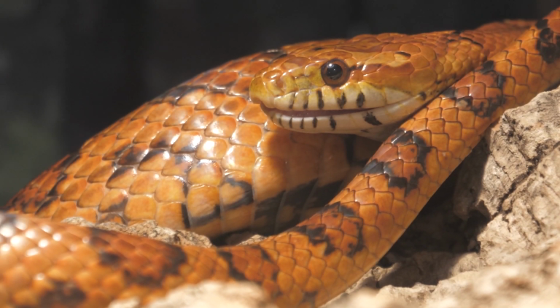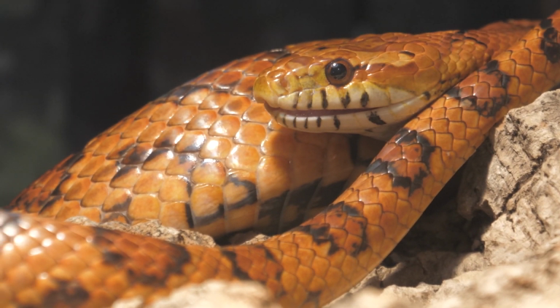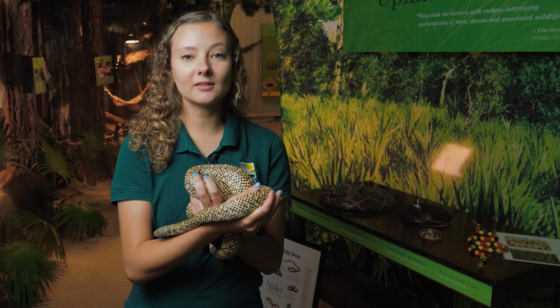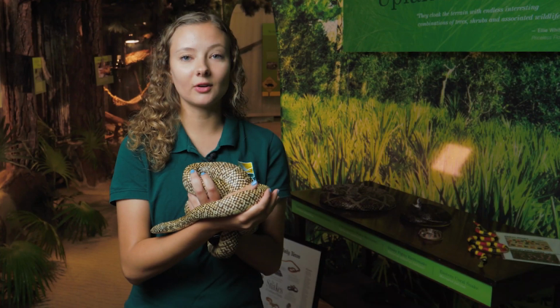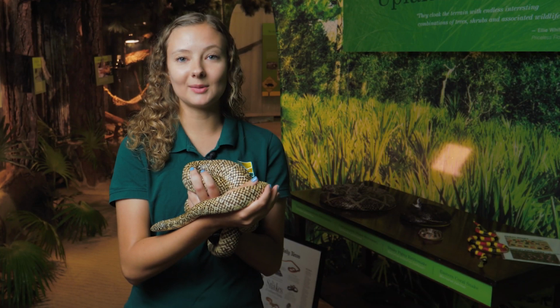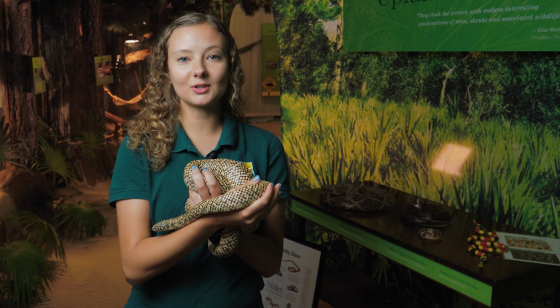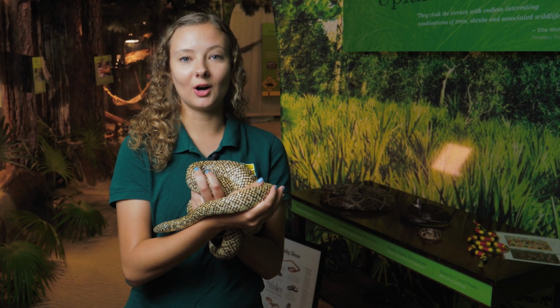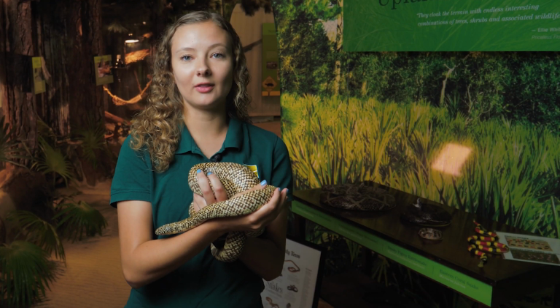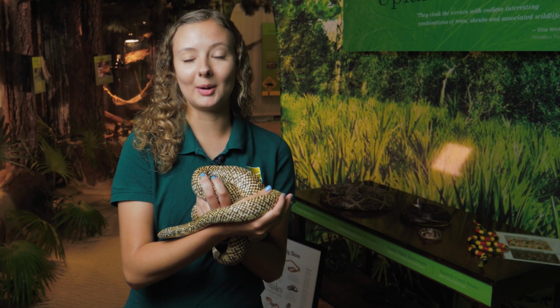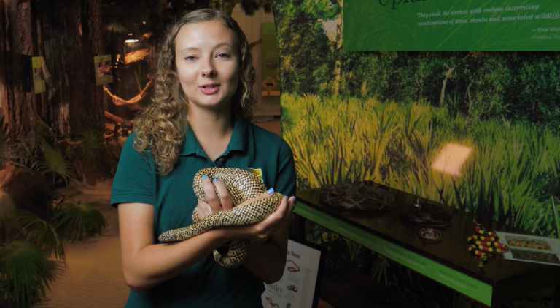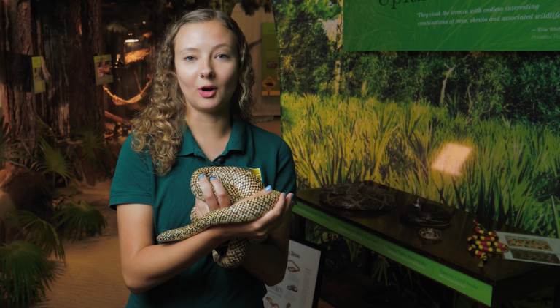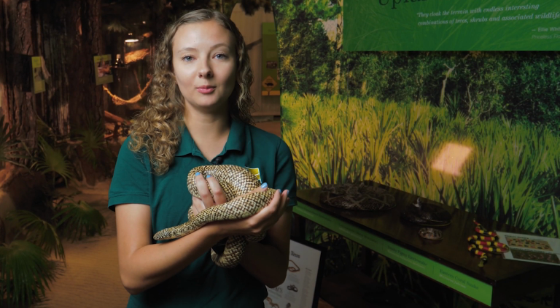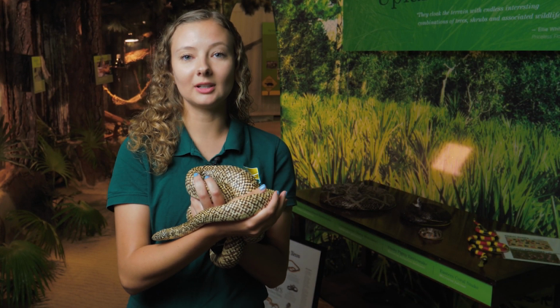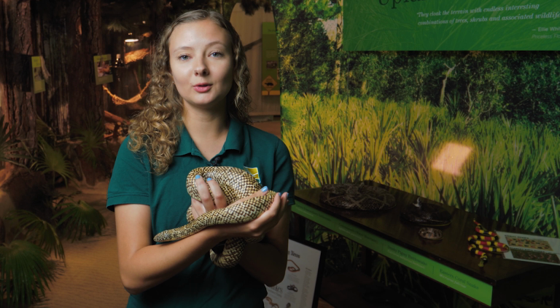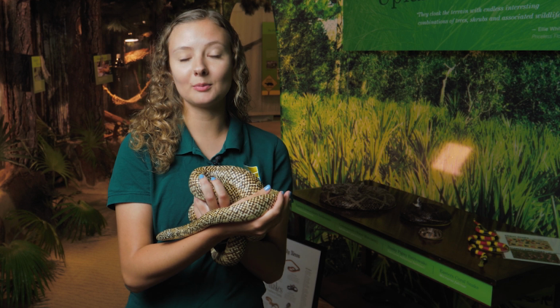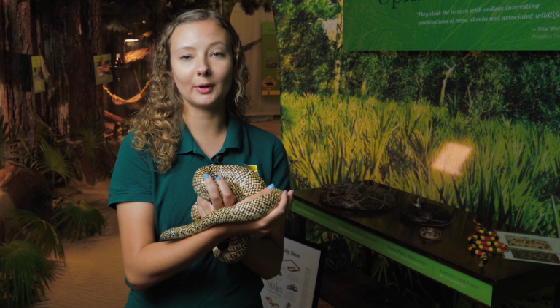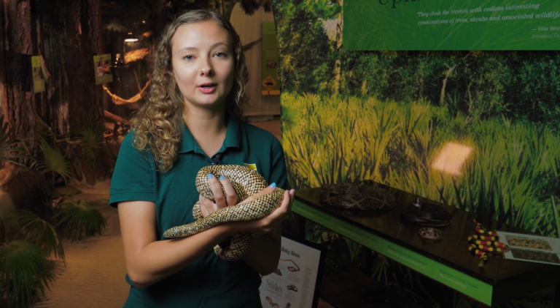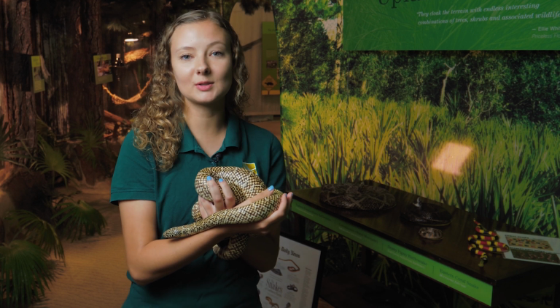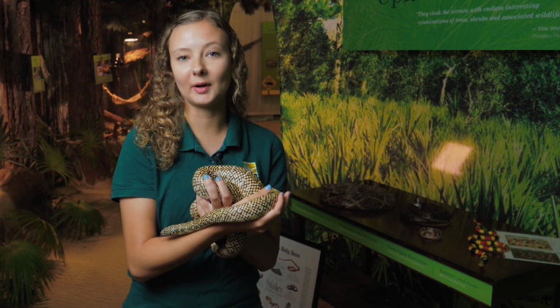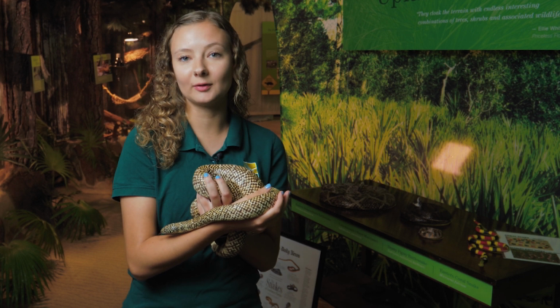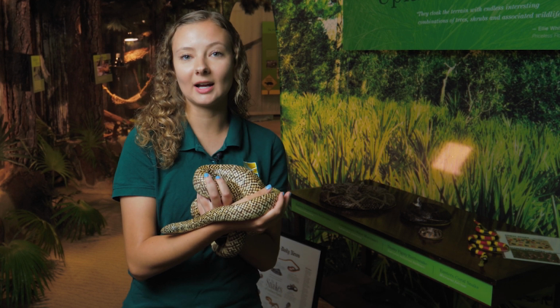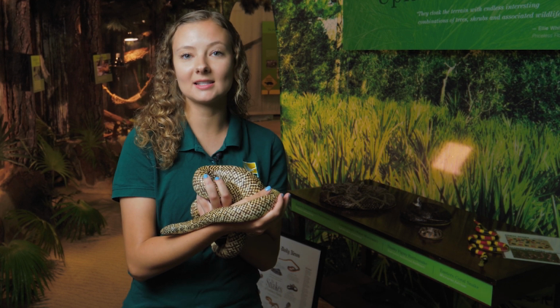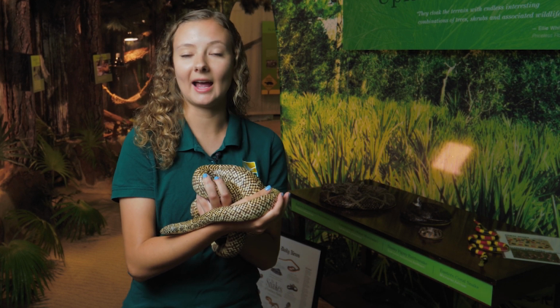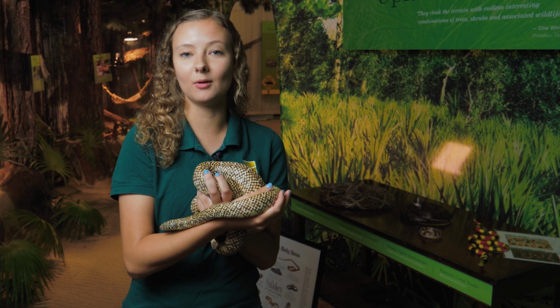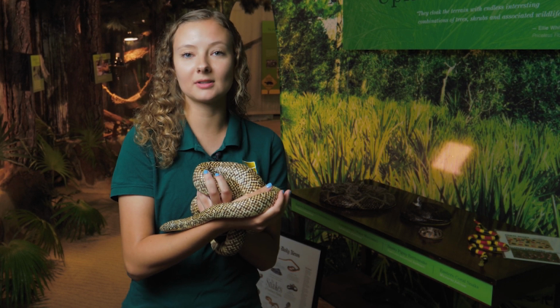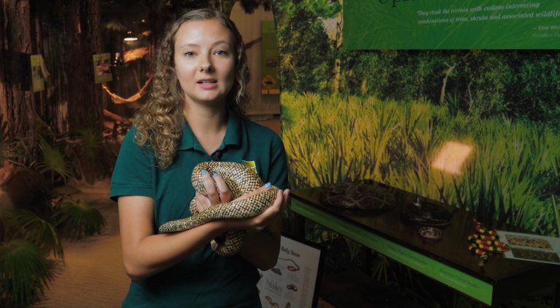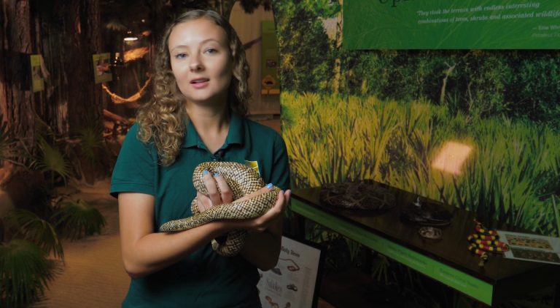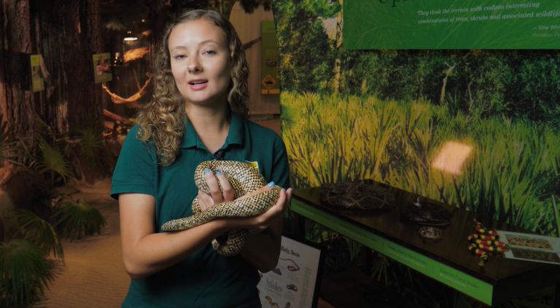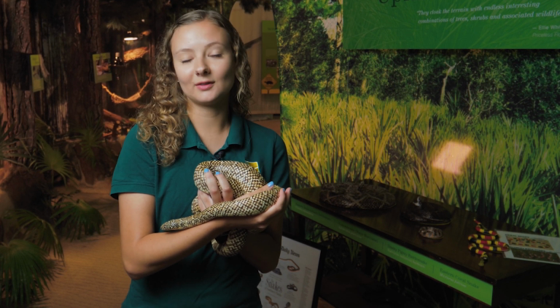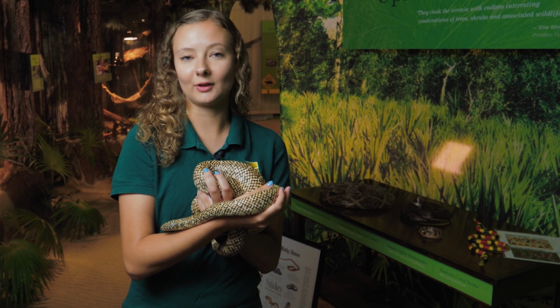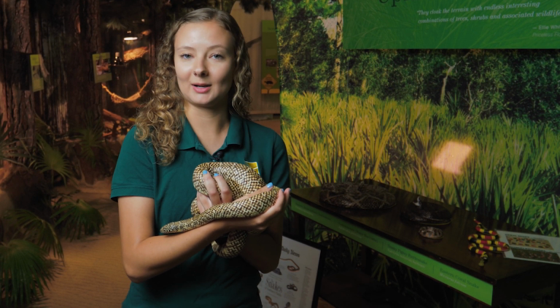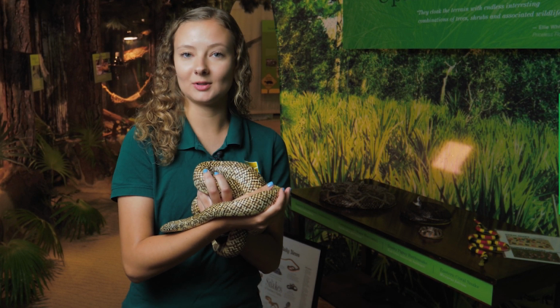Lots of other animals call the uplands home, including birds, butterflies, owls, and lots of different animals.